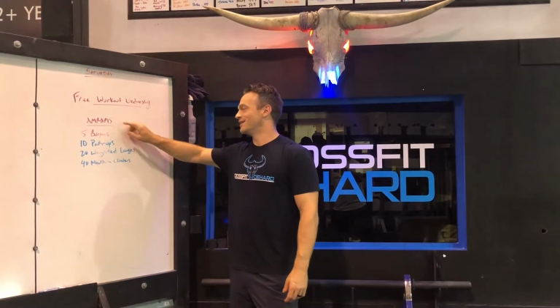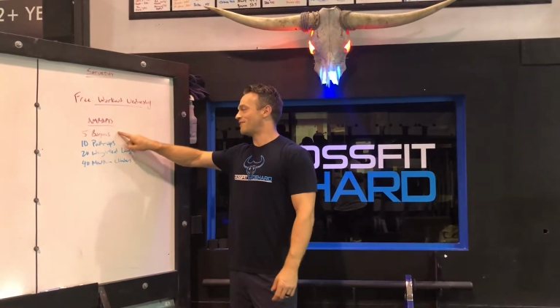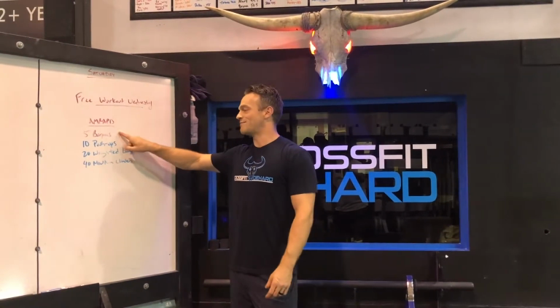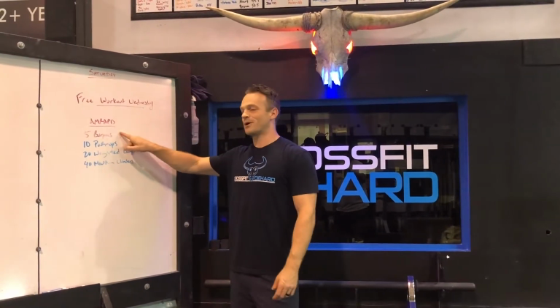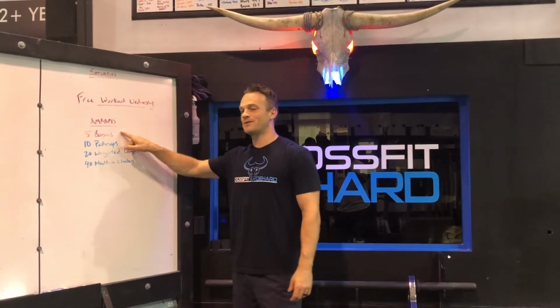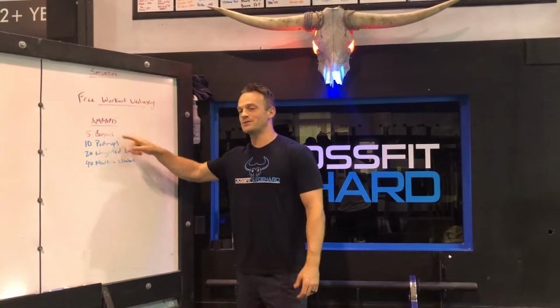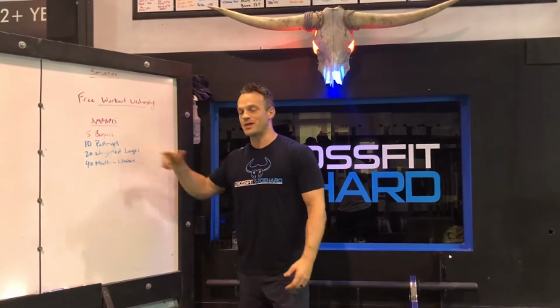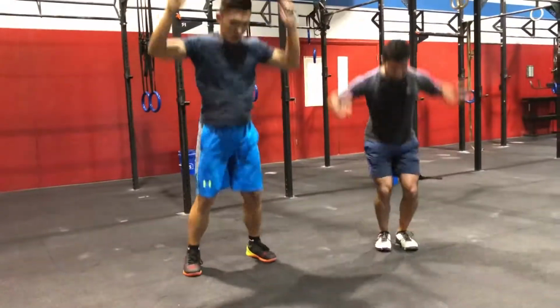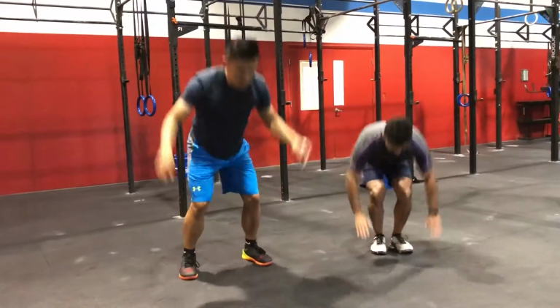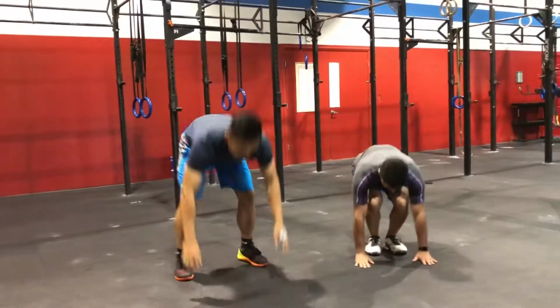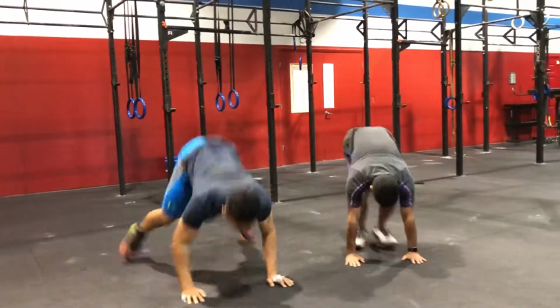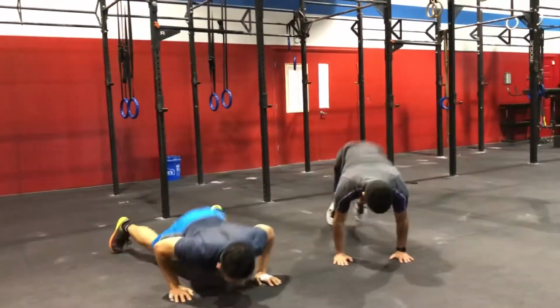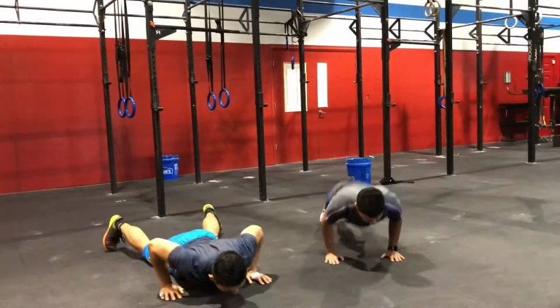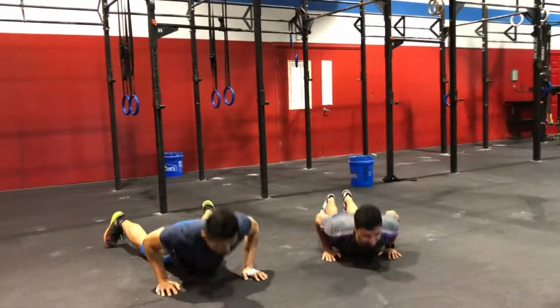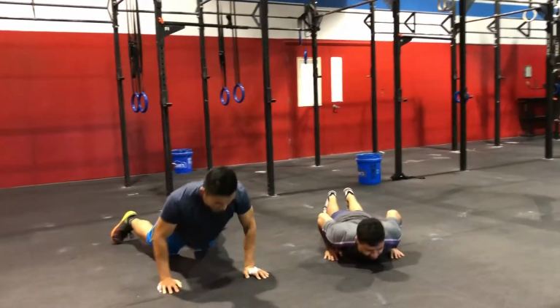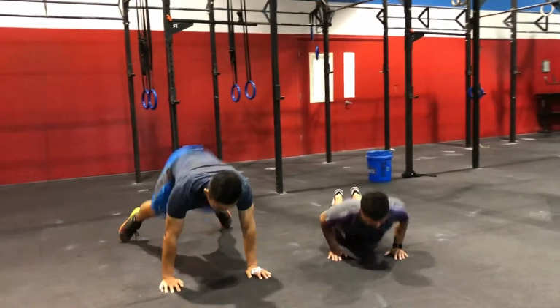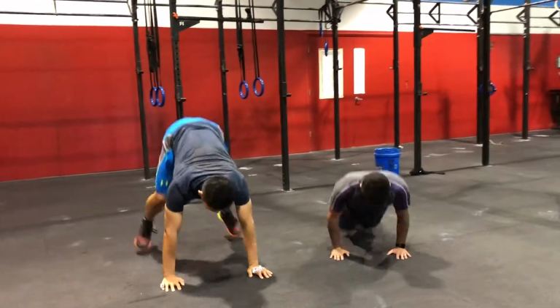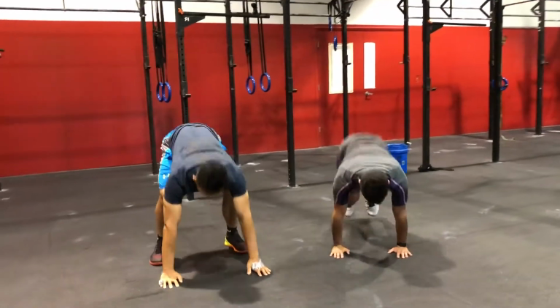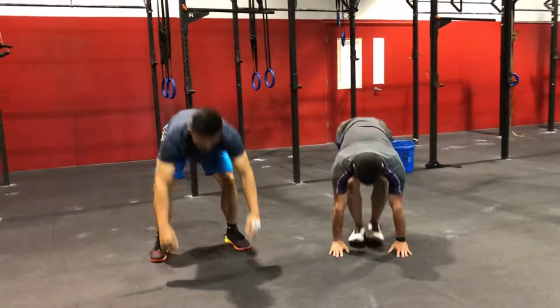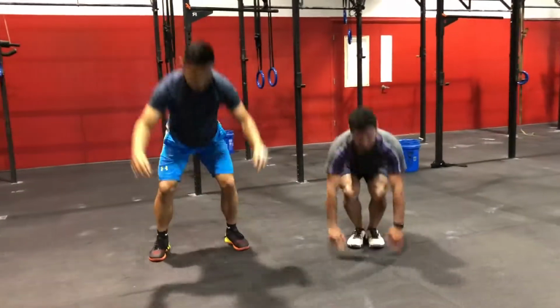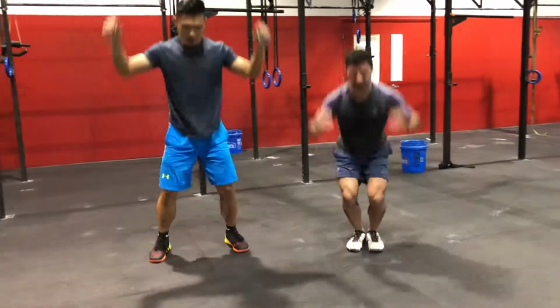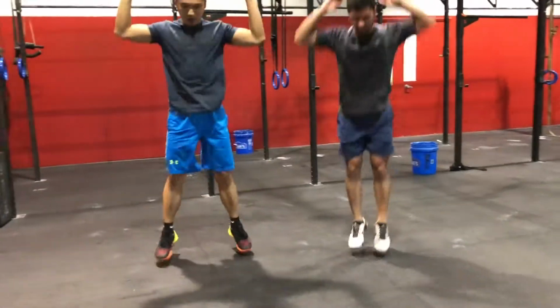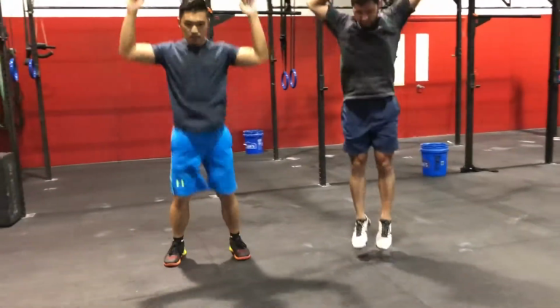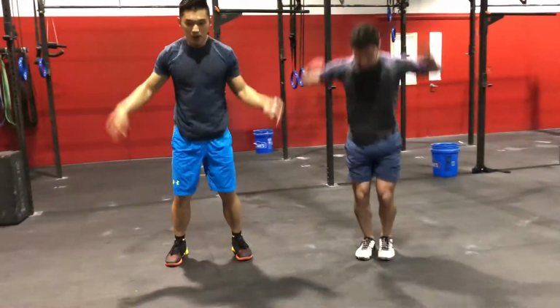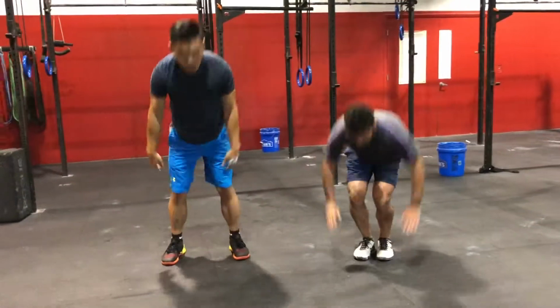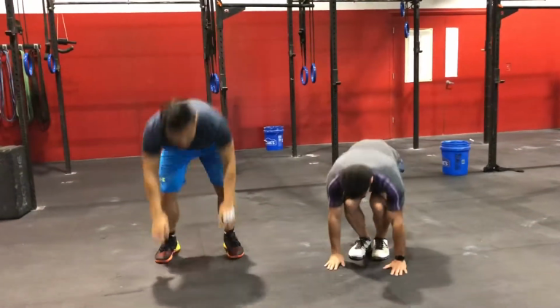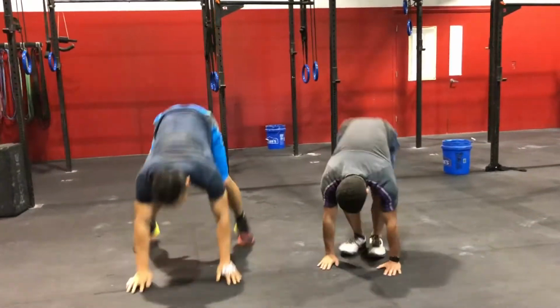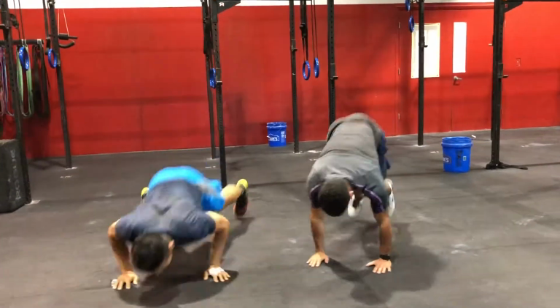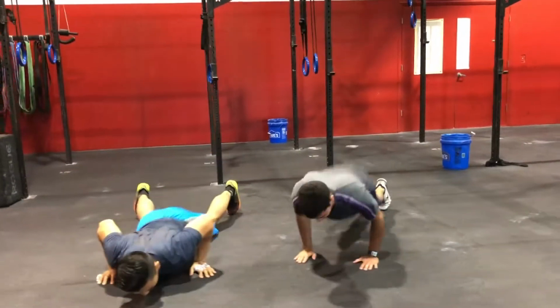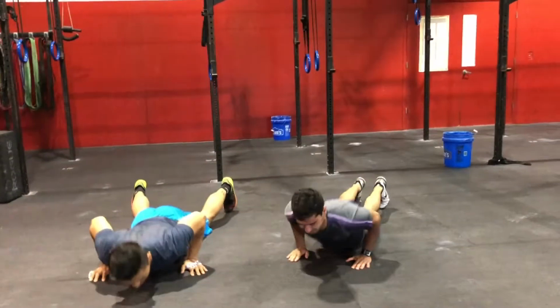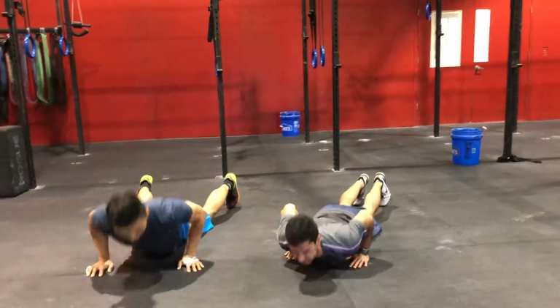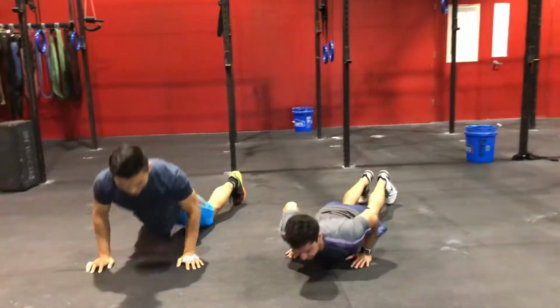Five burpees — chest to the deck, jump and clap overhead, high and proud. No lazy burpees.